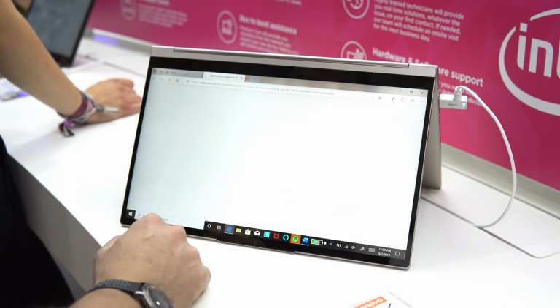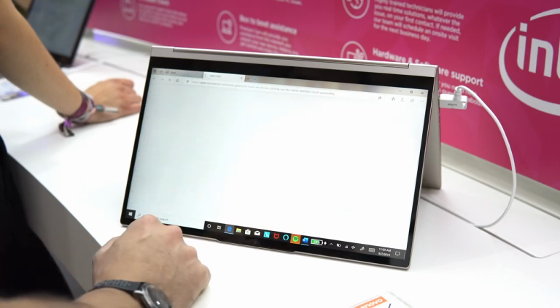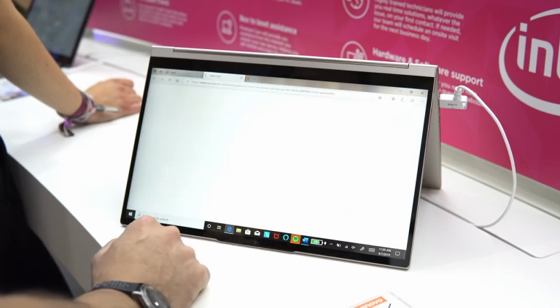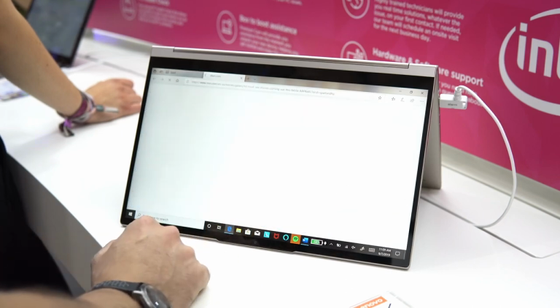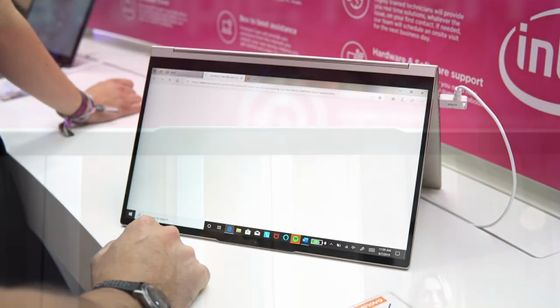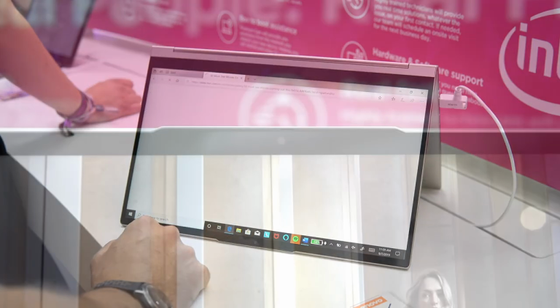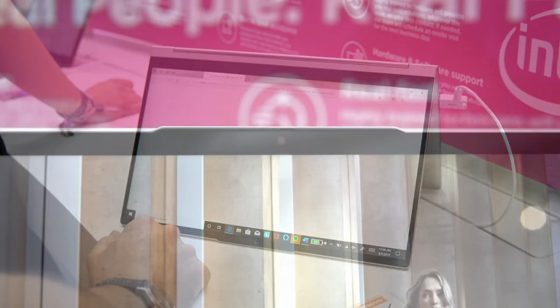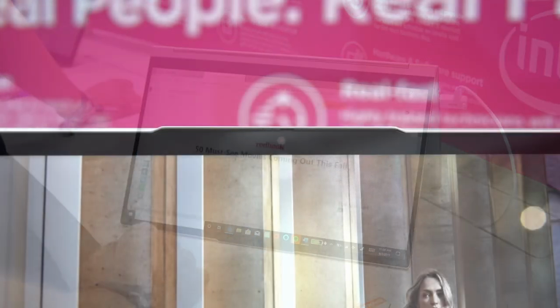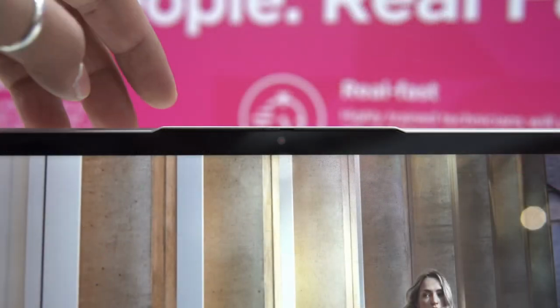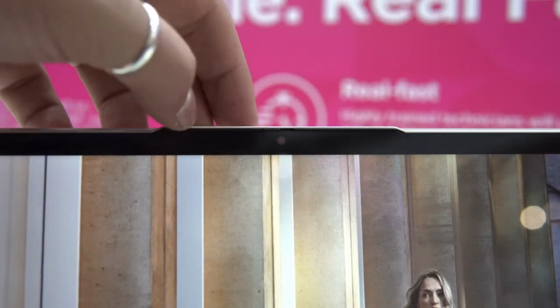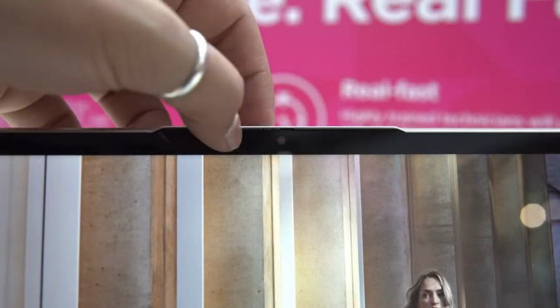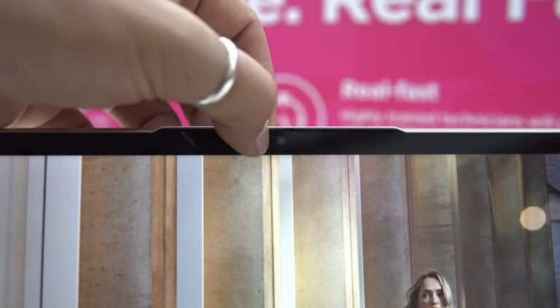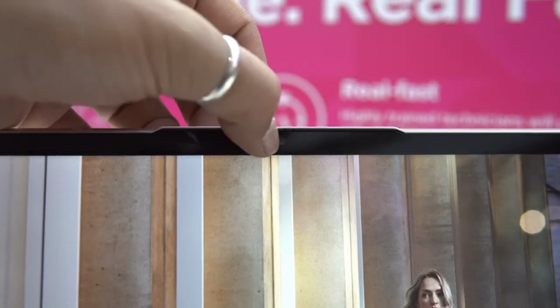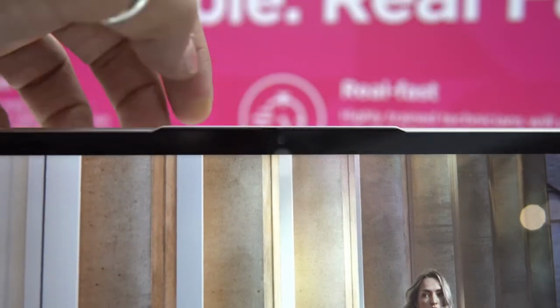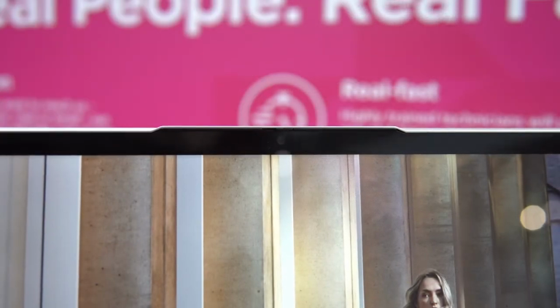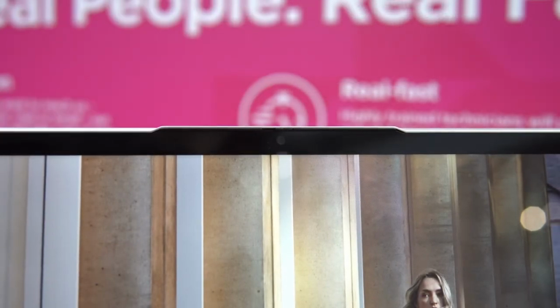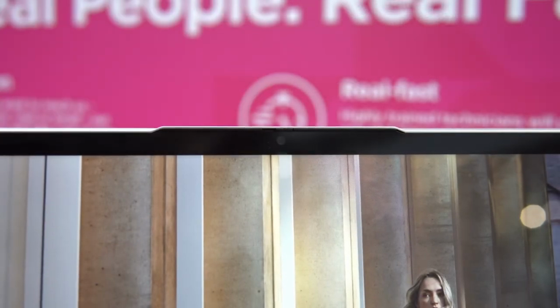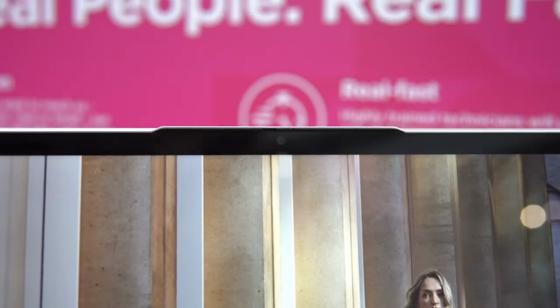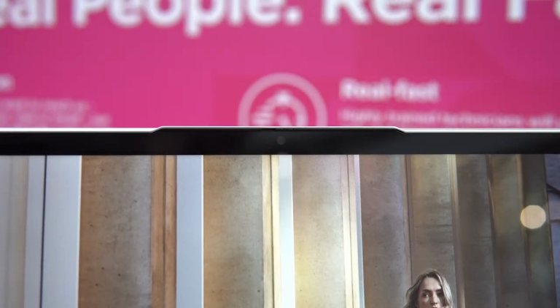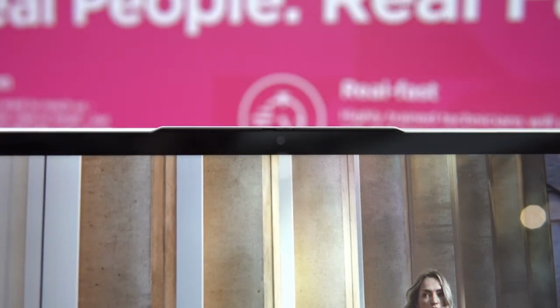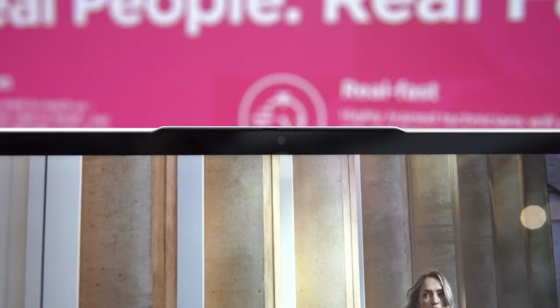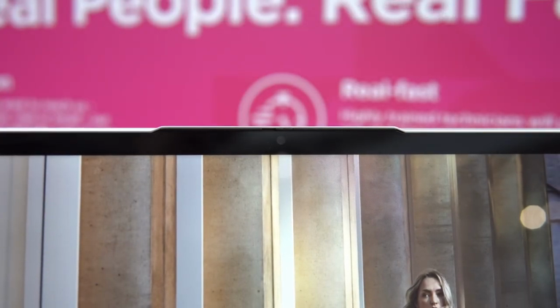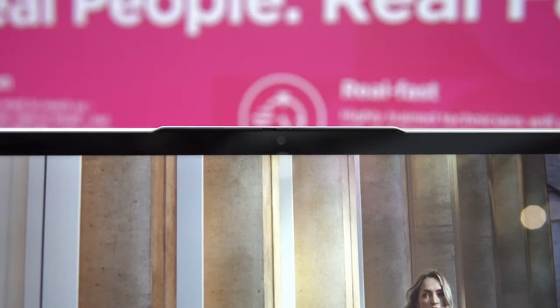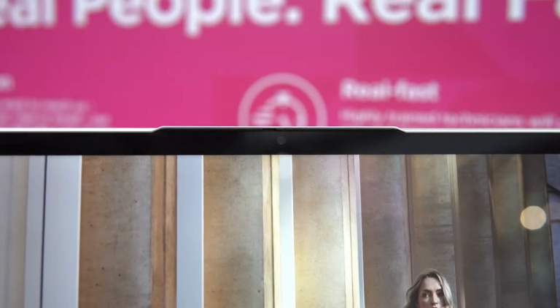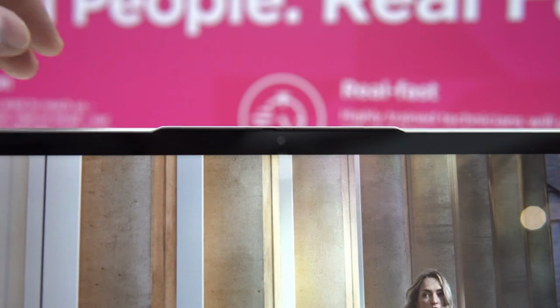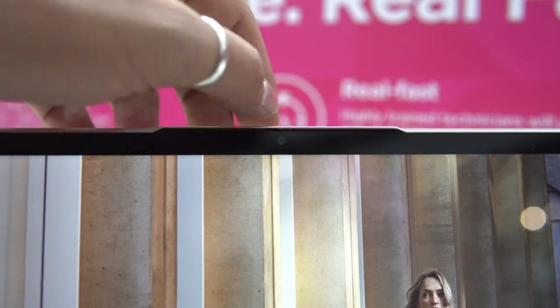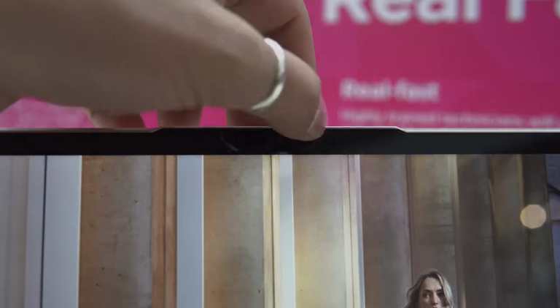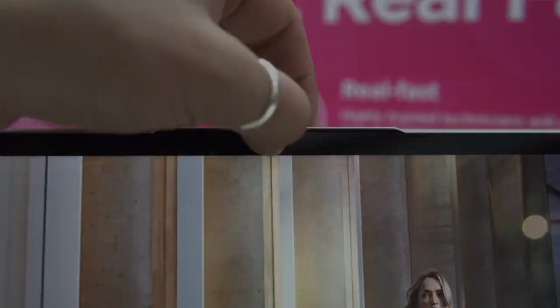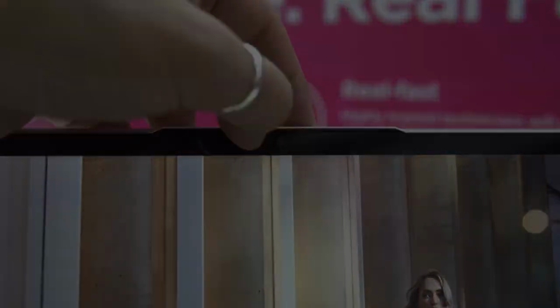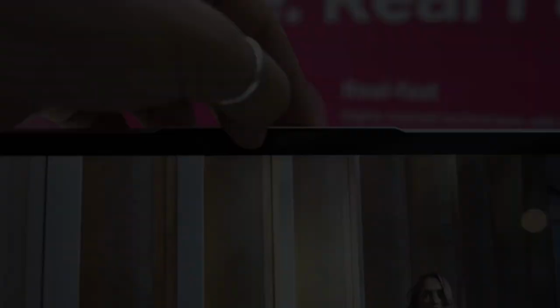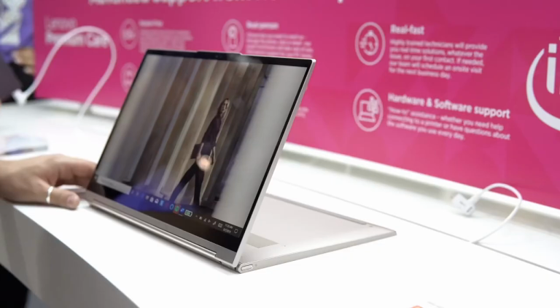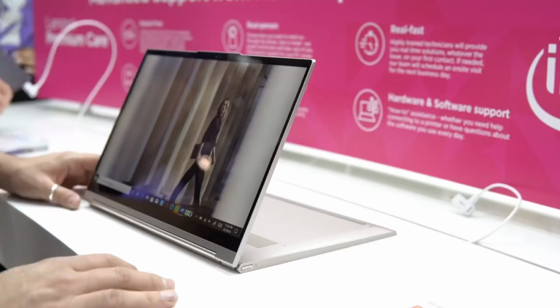The display has a sort of reverse notch housing the True Block privacy shutter on the webcam, which I love.